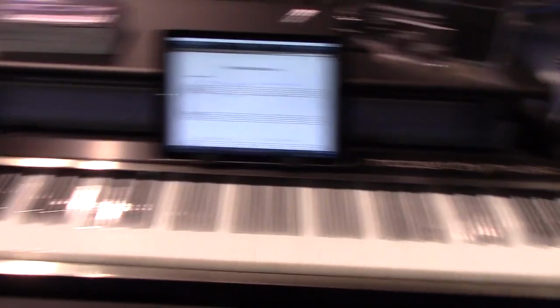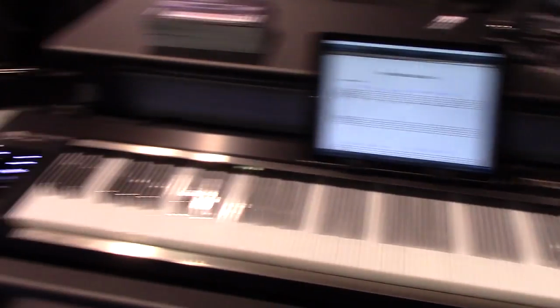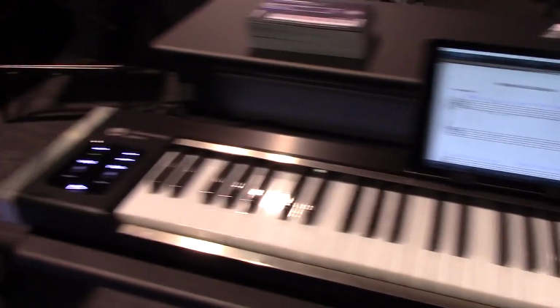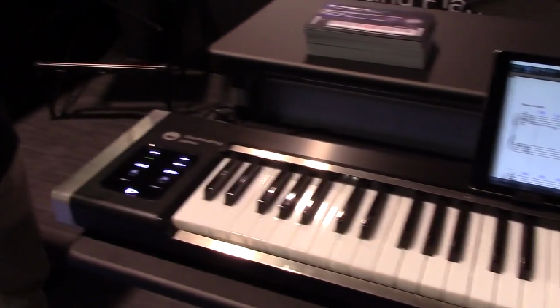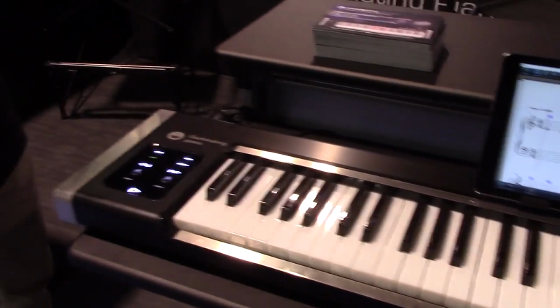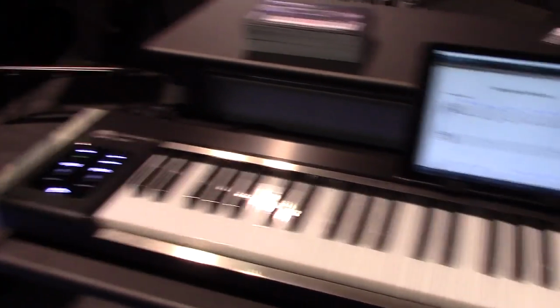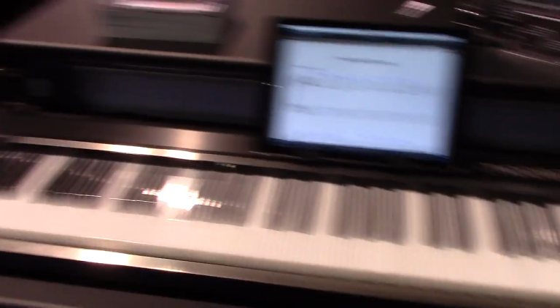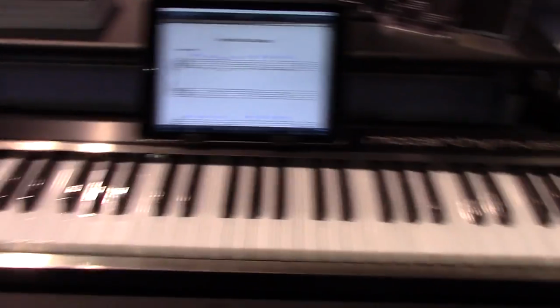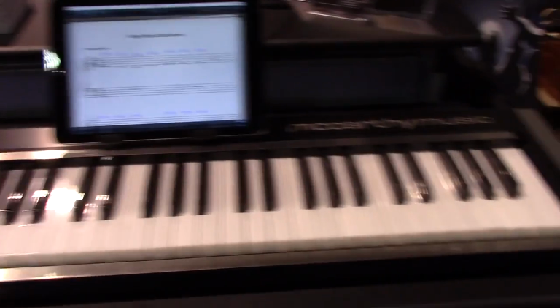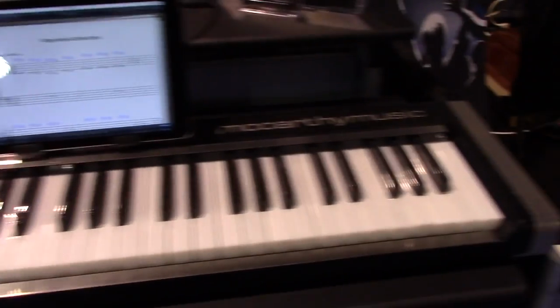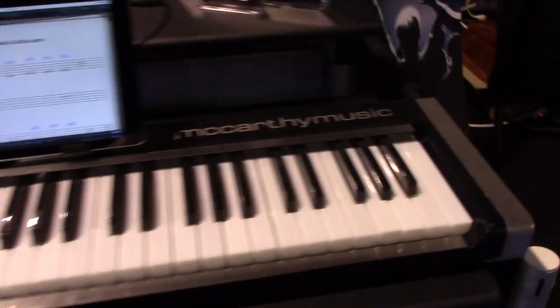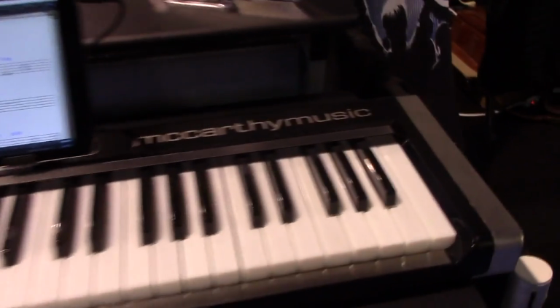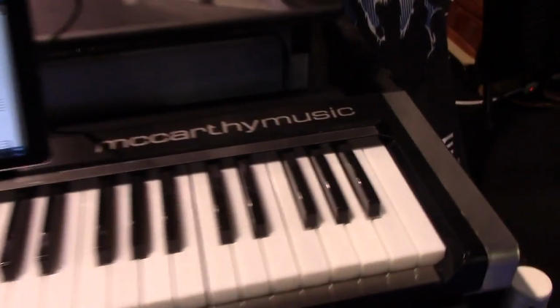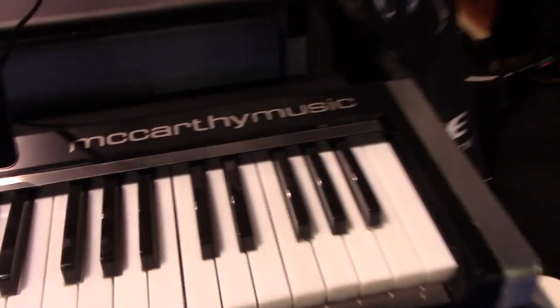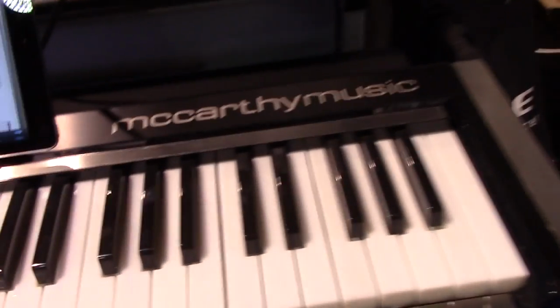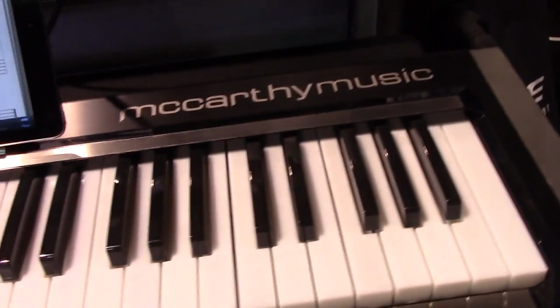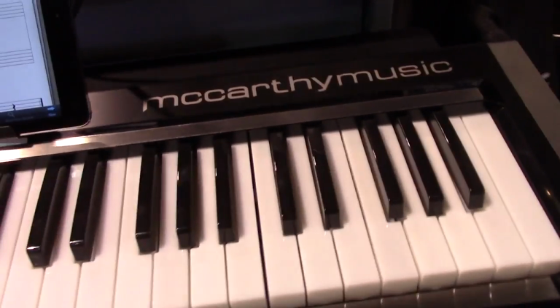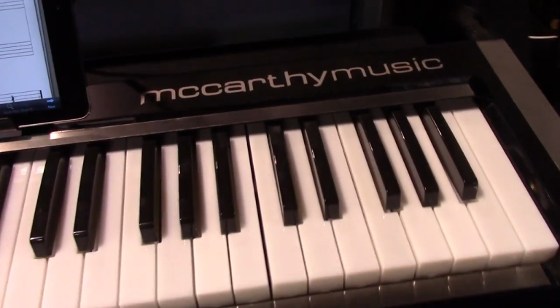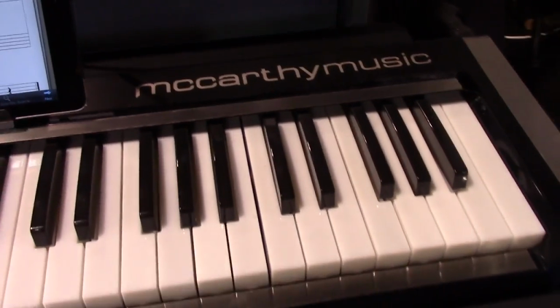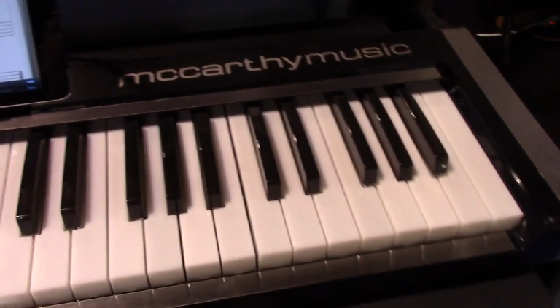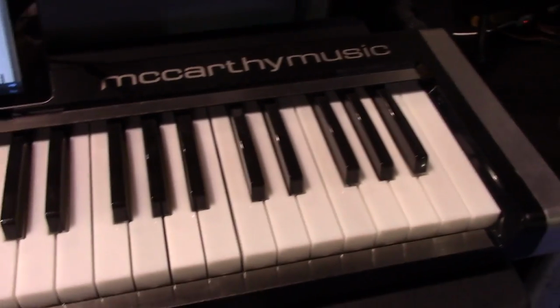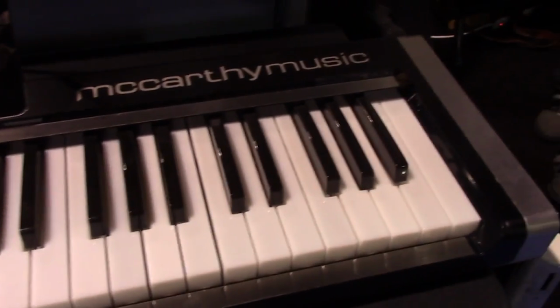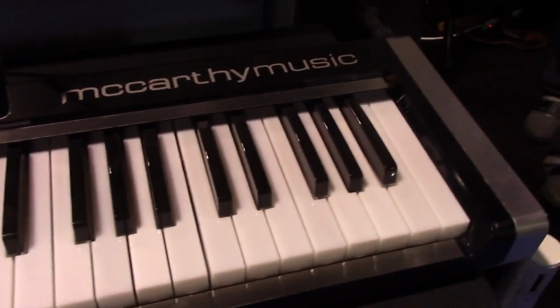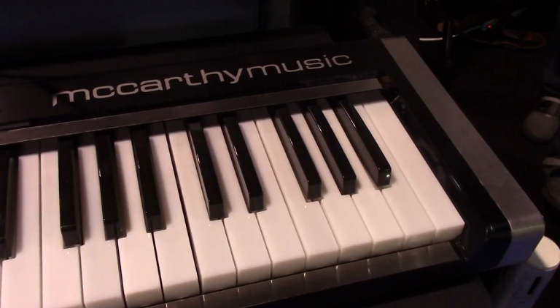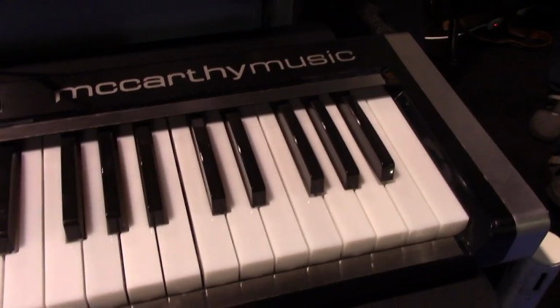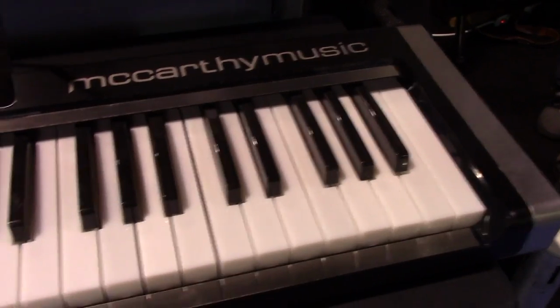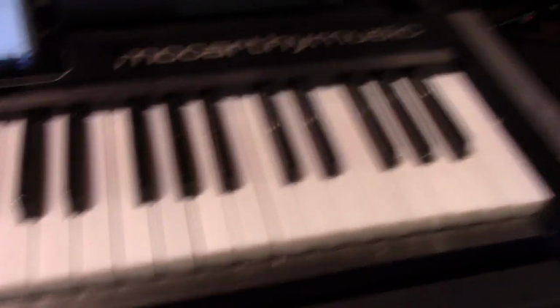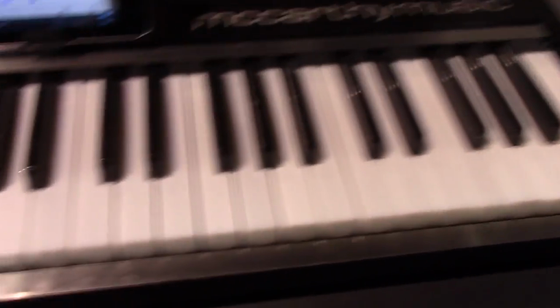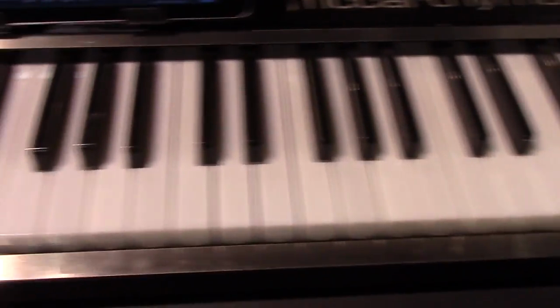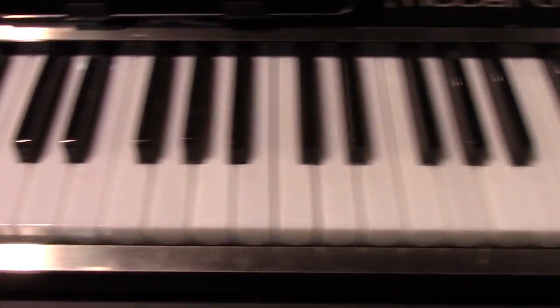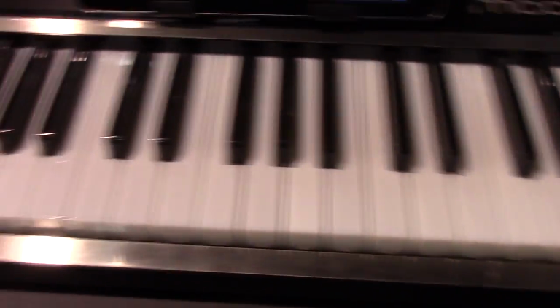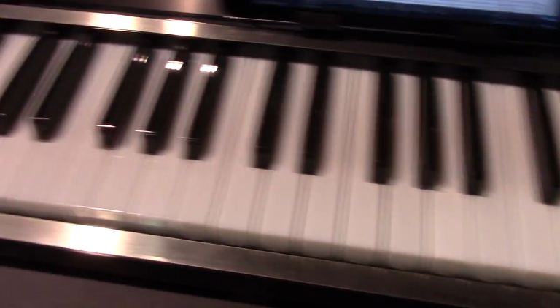Hello, Keyboard Magazine. This is the McCarthy Music Illuminating Piano, which is a light-up controller.